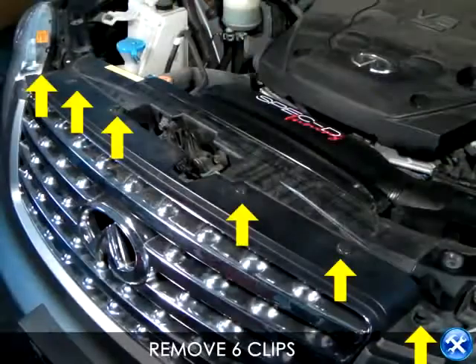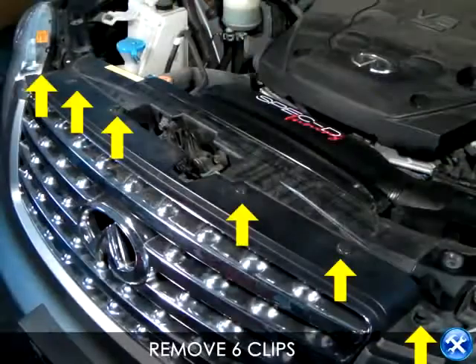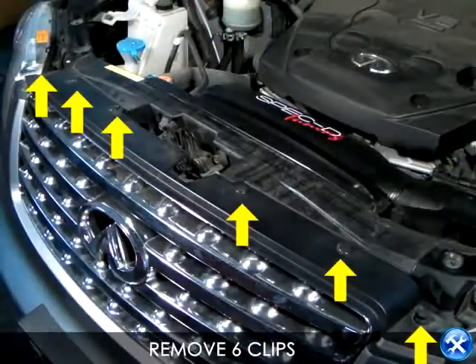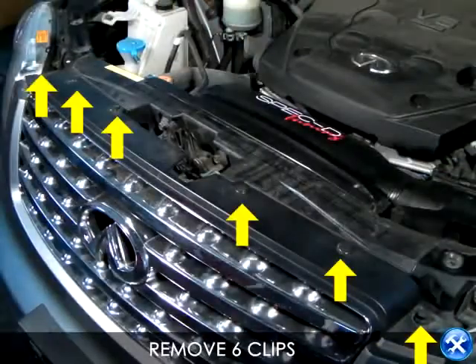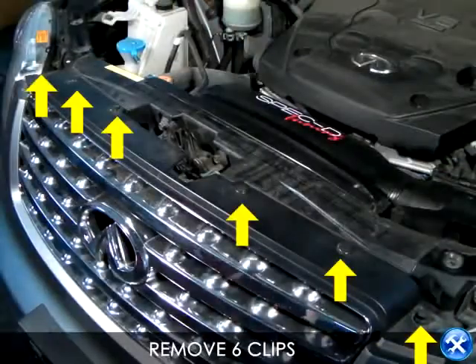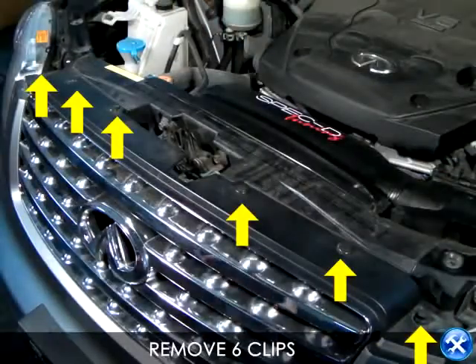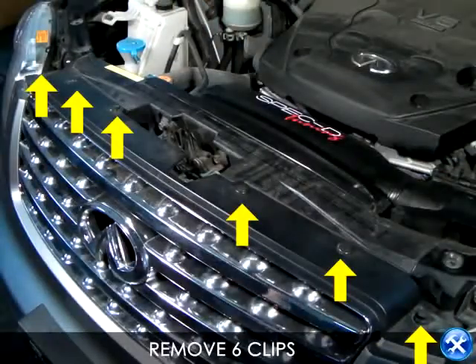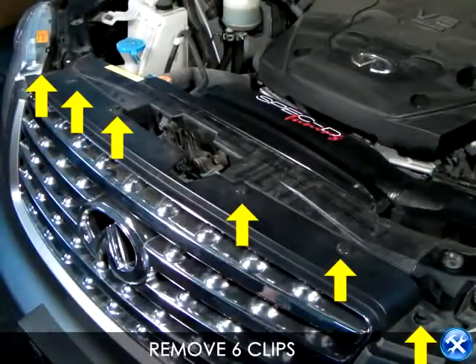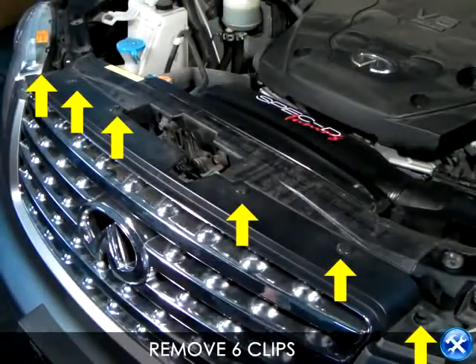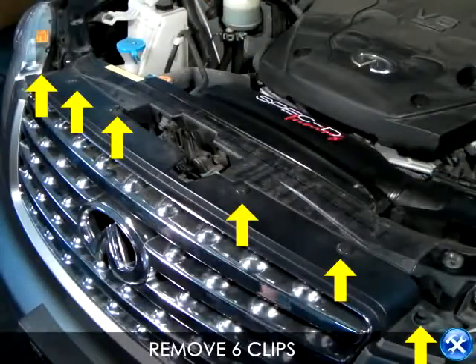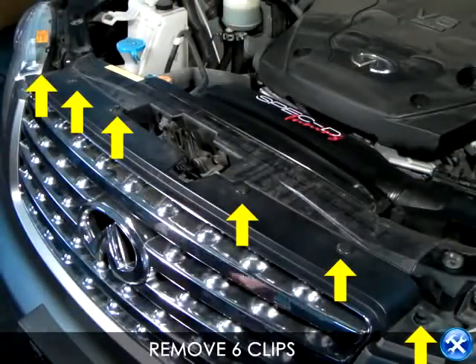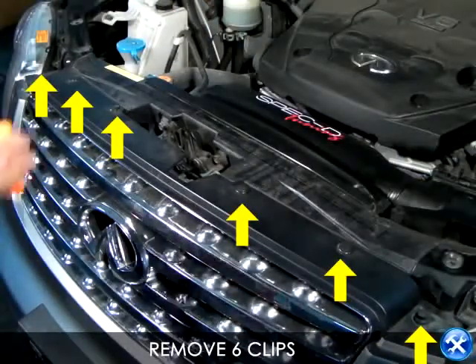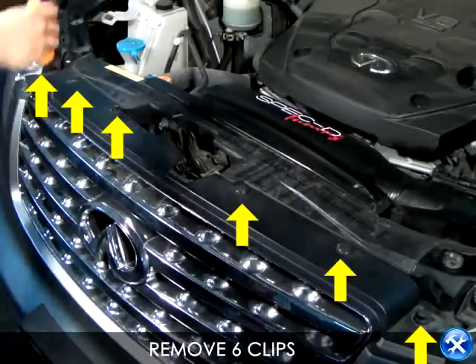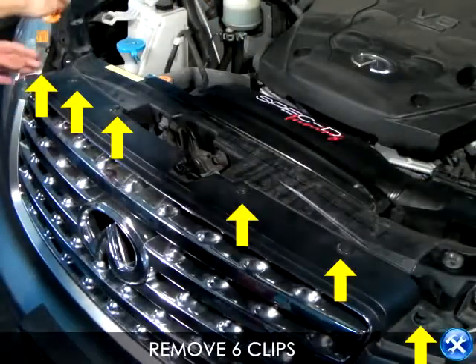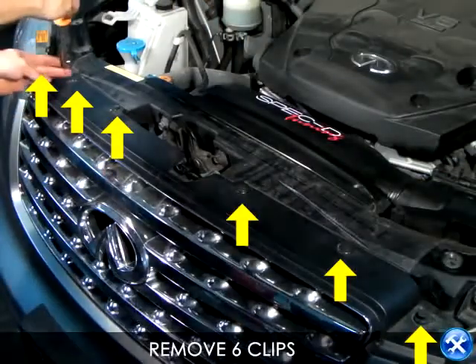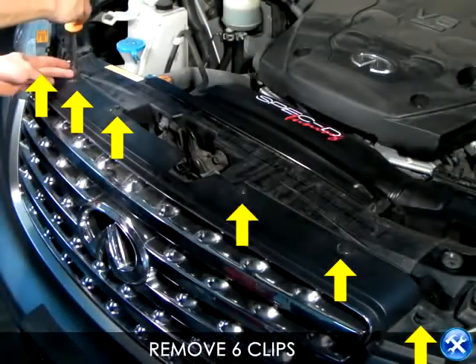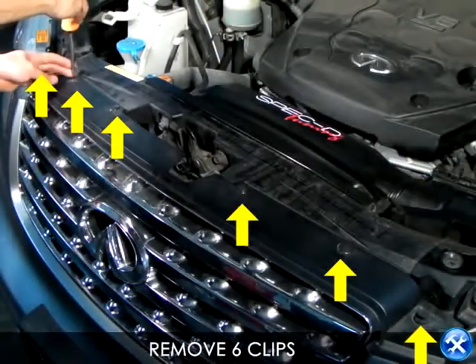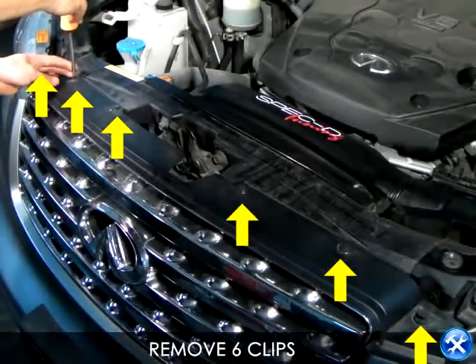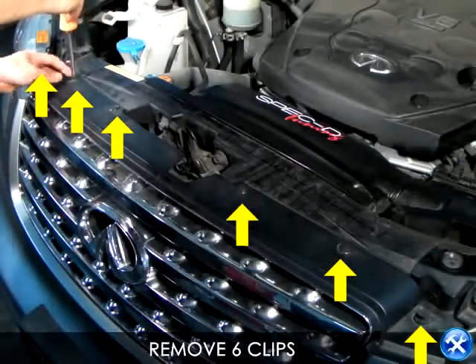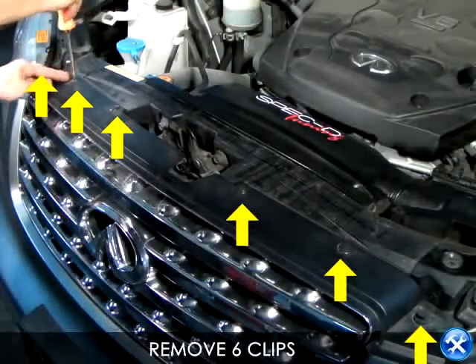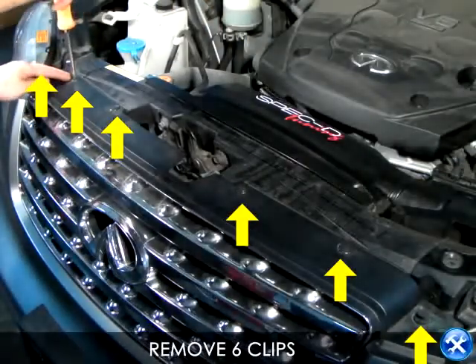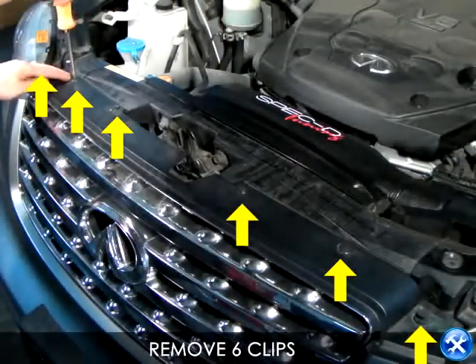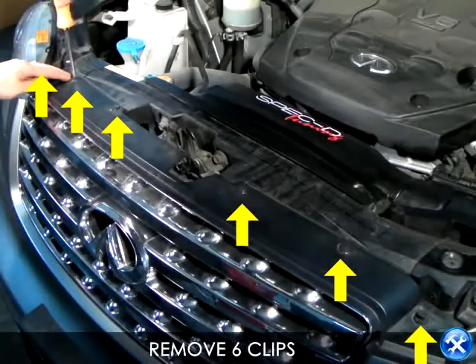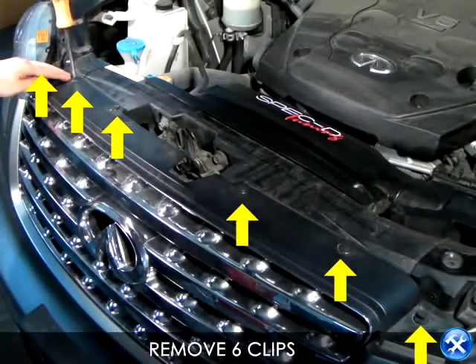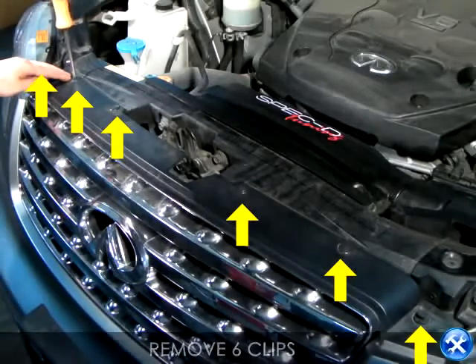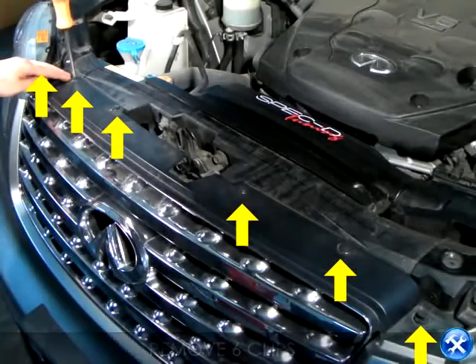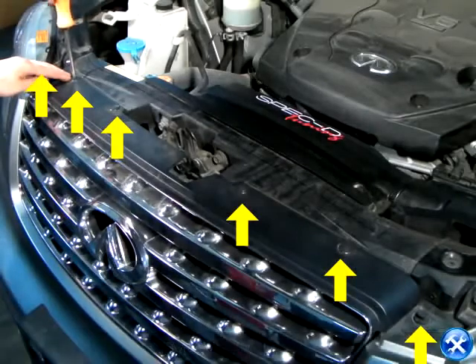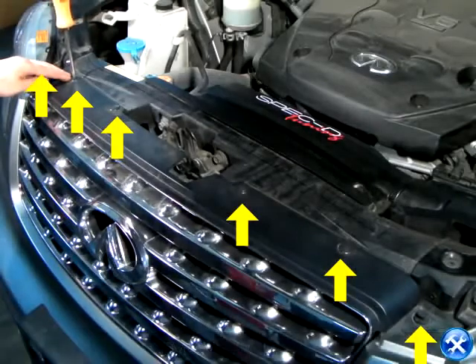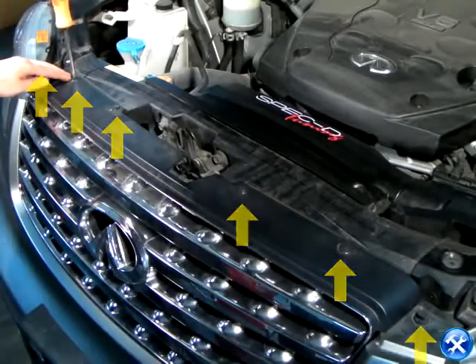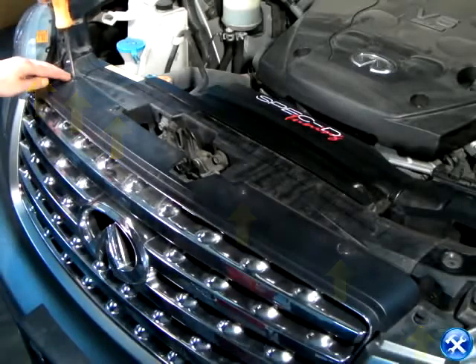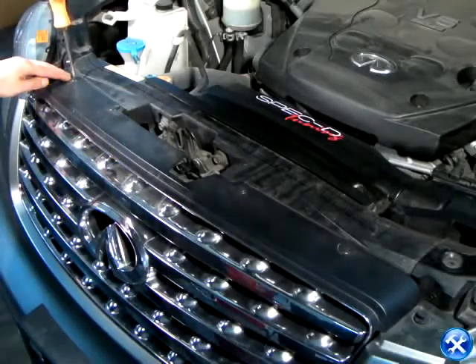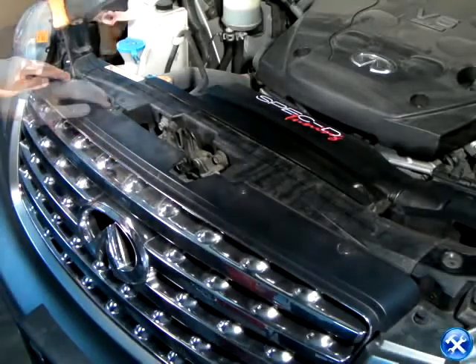Once the hood is open, we'll notice that there are six clips that need to be removed. These six clips are shown in yellow arrows.